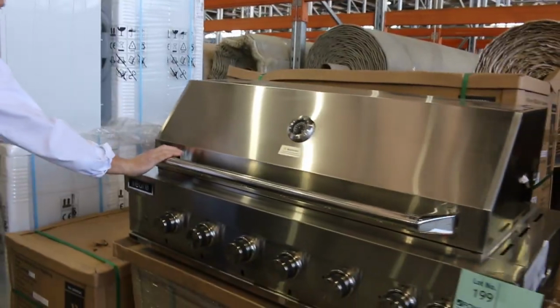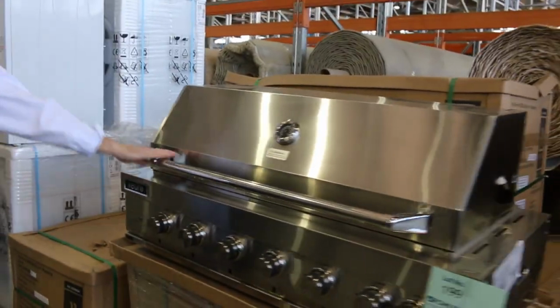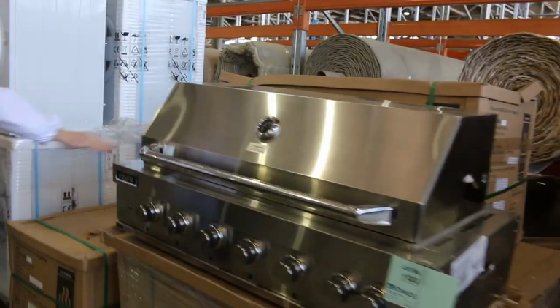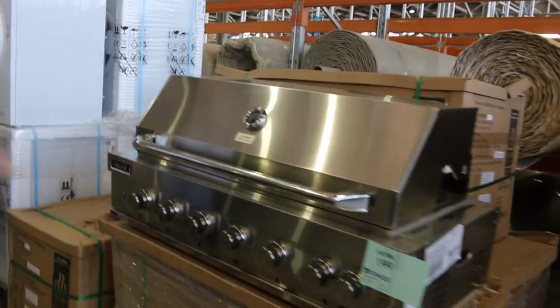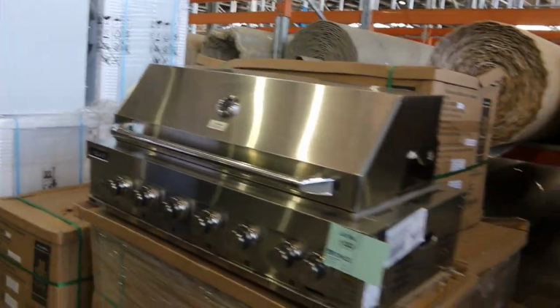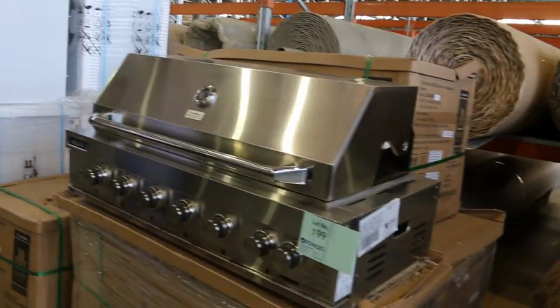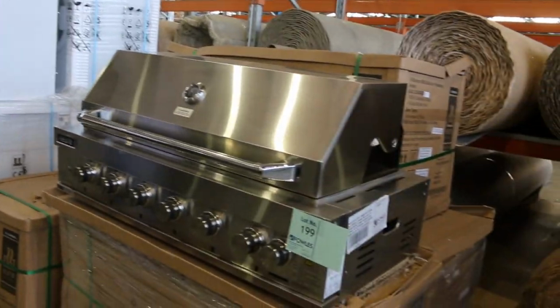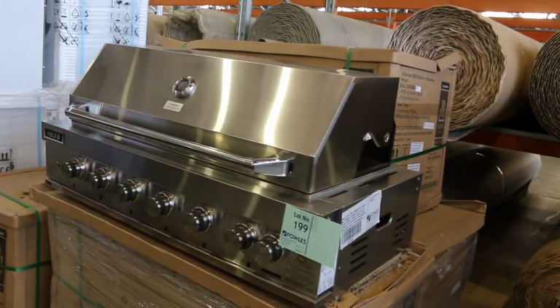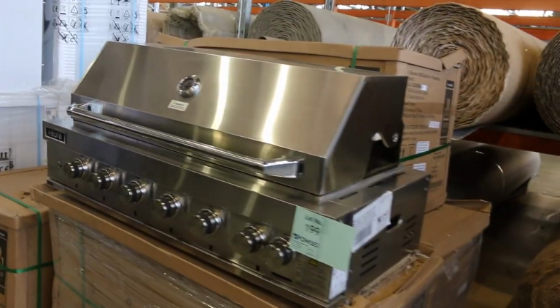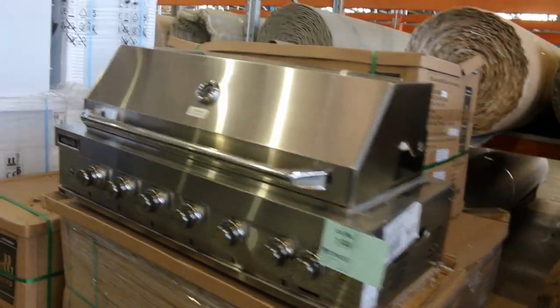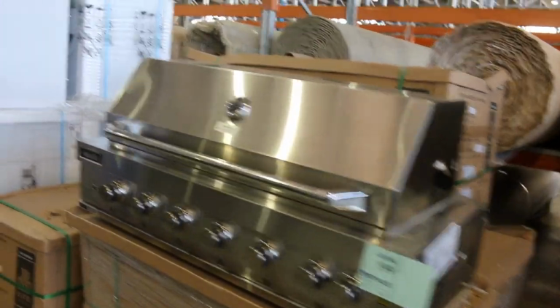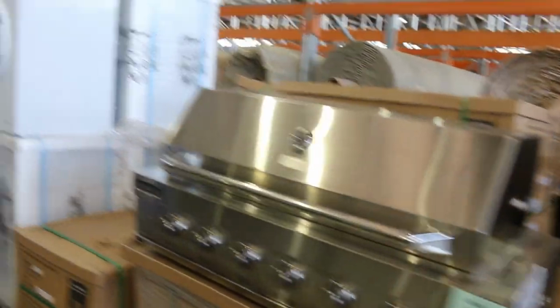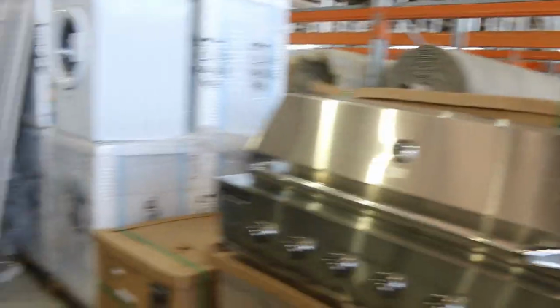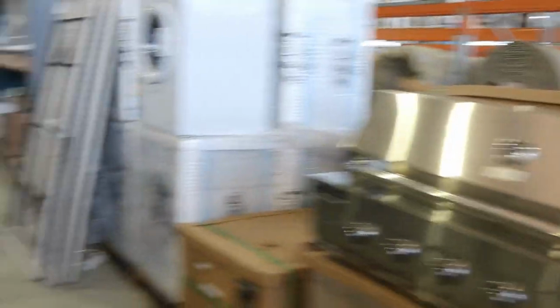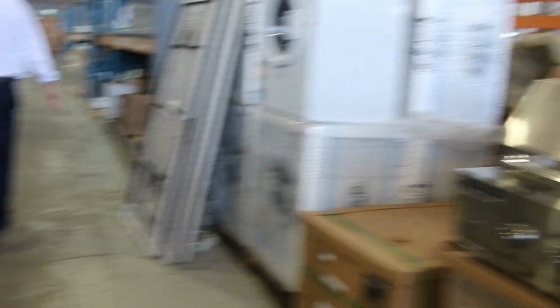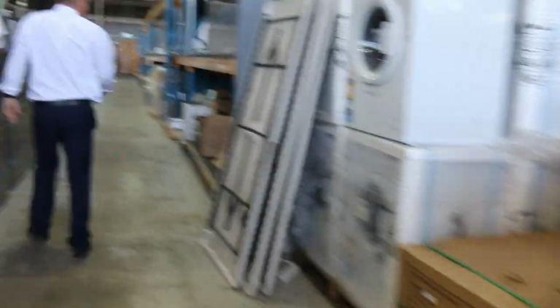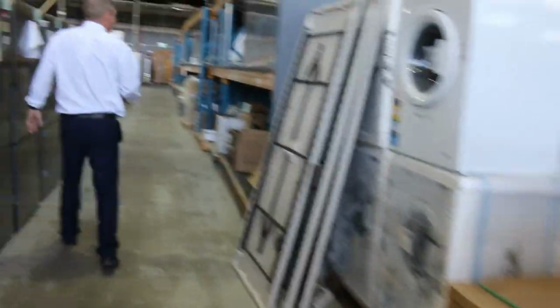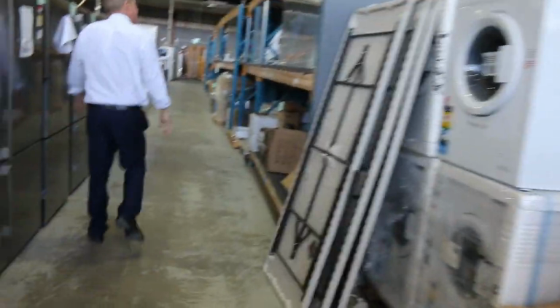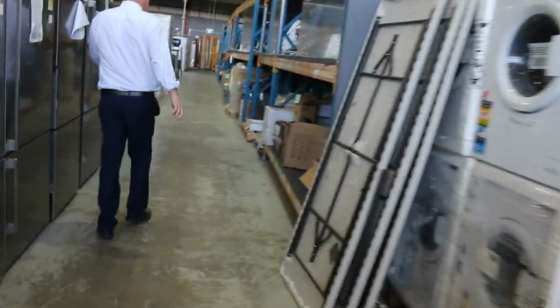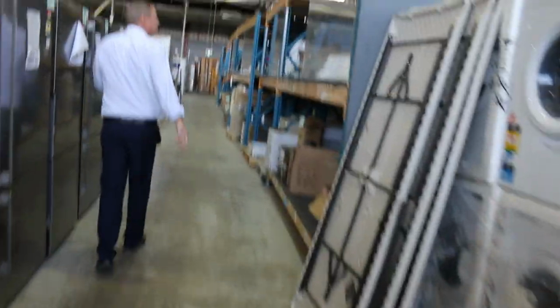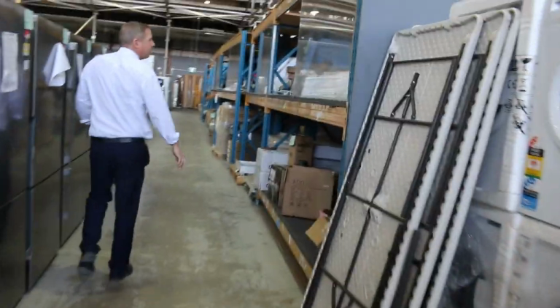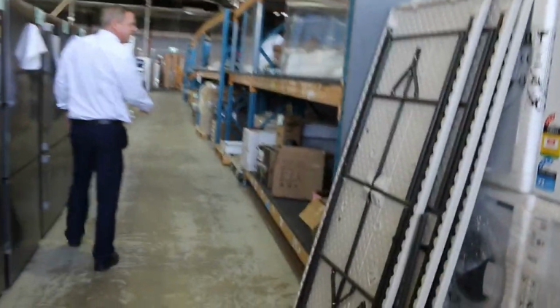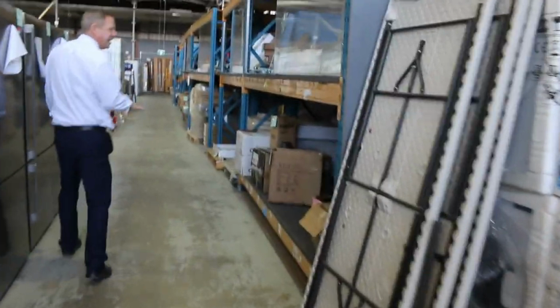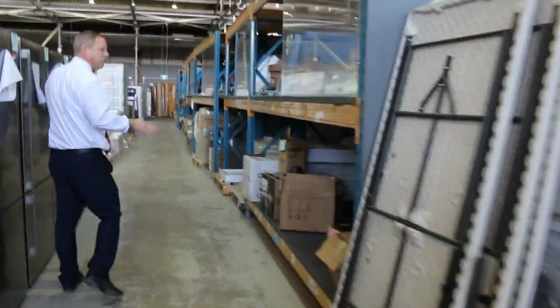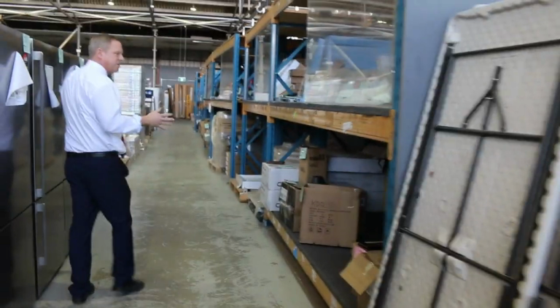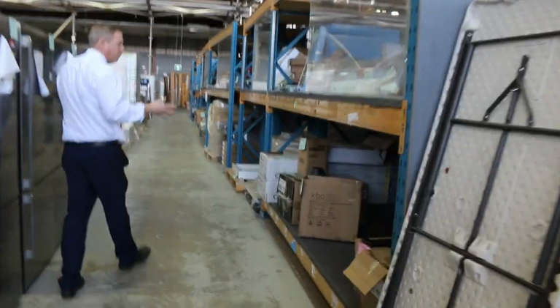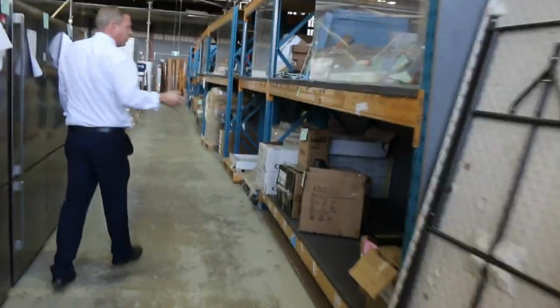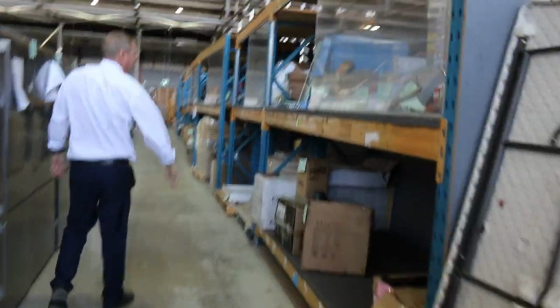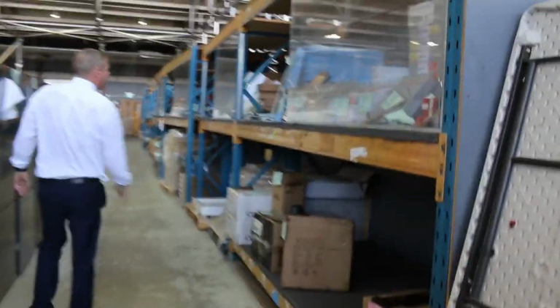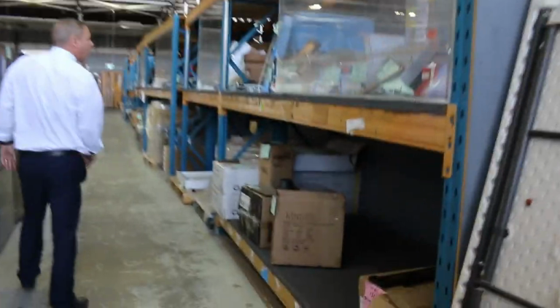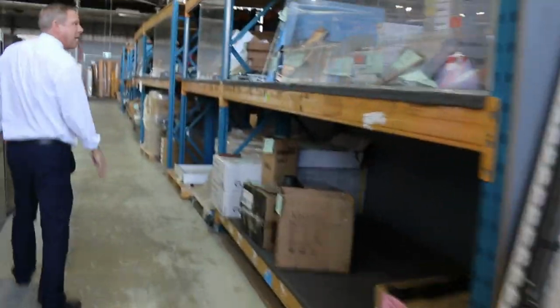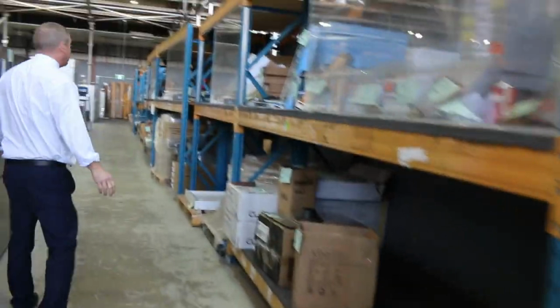Still got some built-in barbecues there — they've been bidding around that sort of mid $1,300 to $1,400 mark.